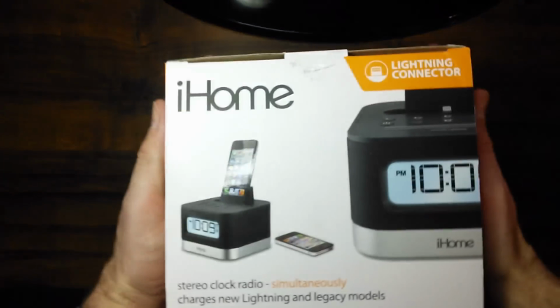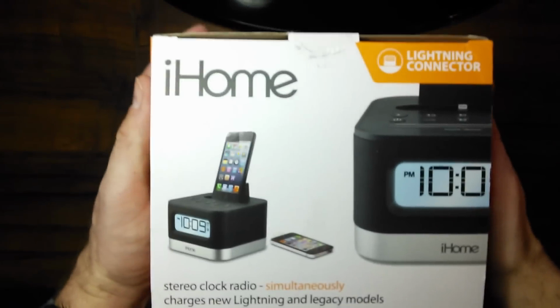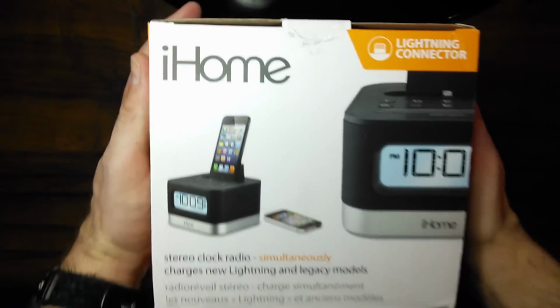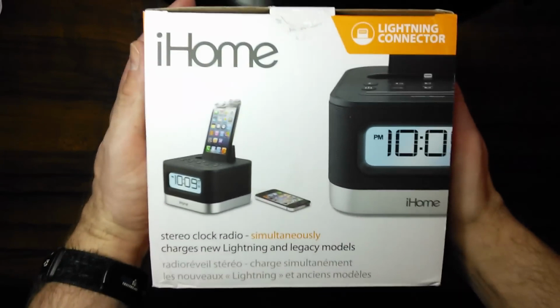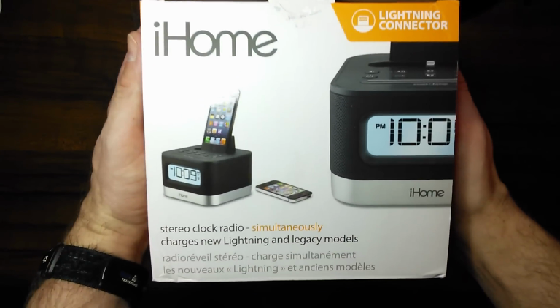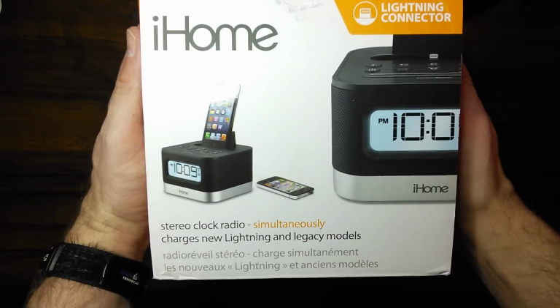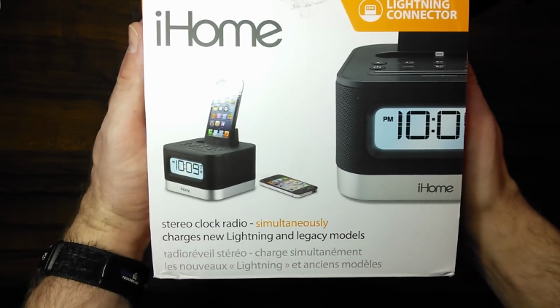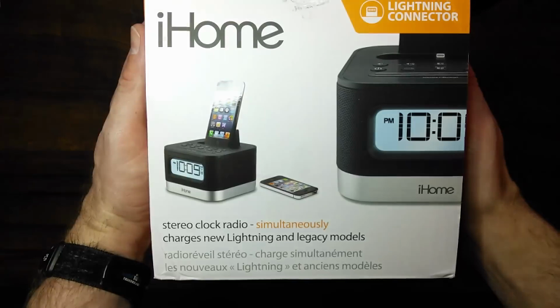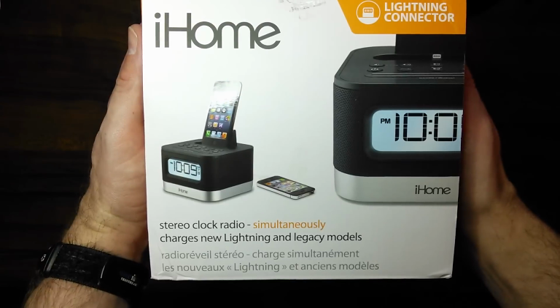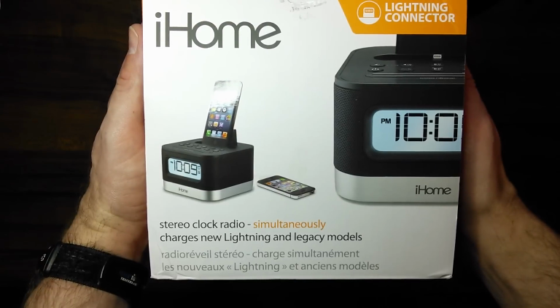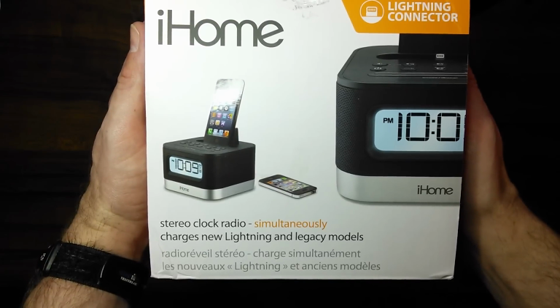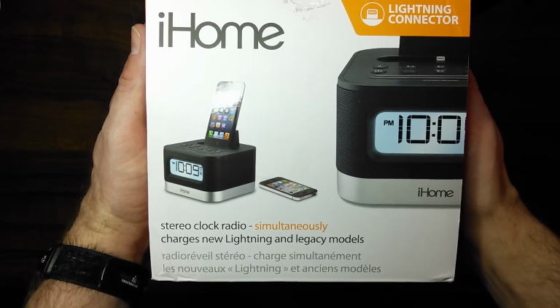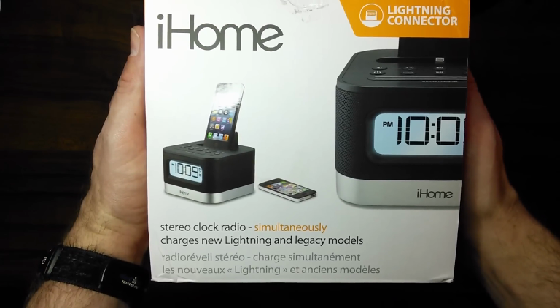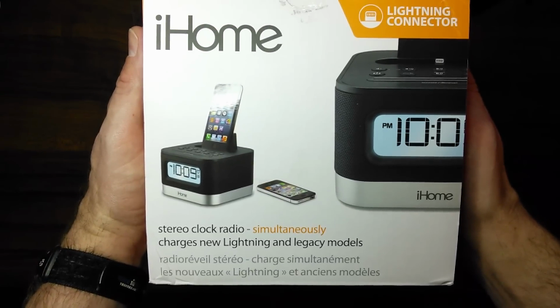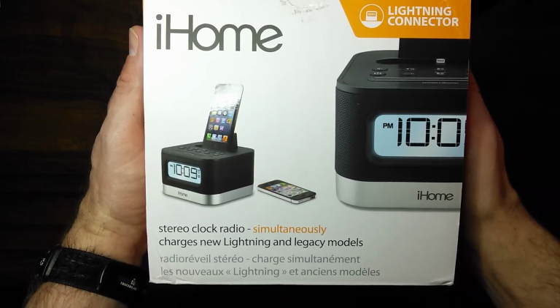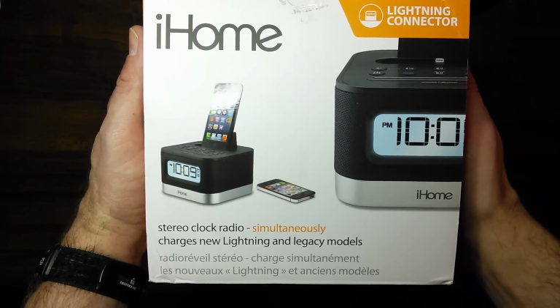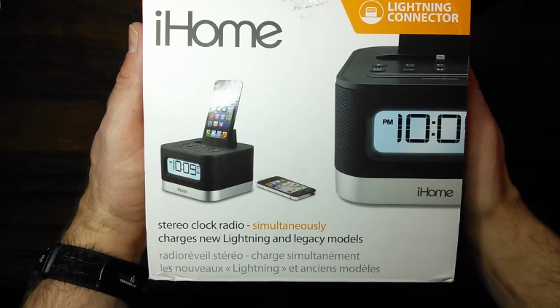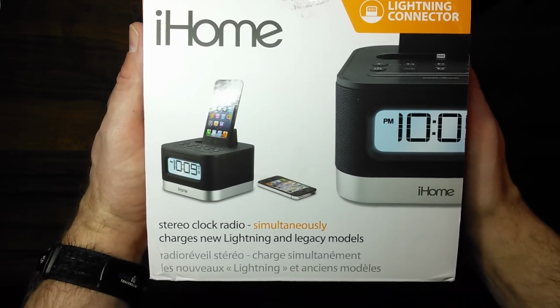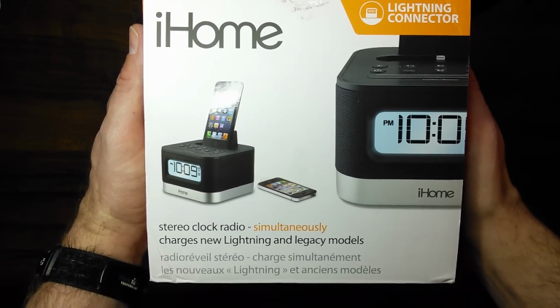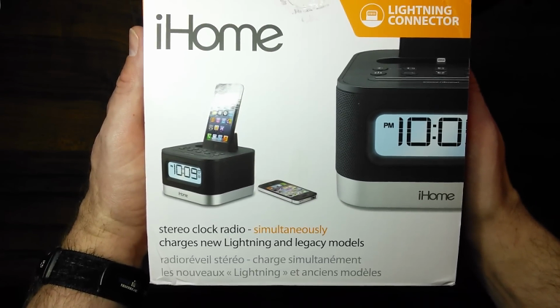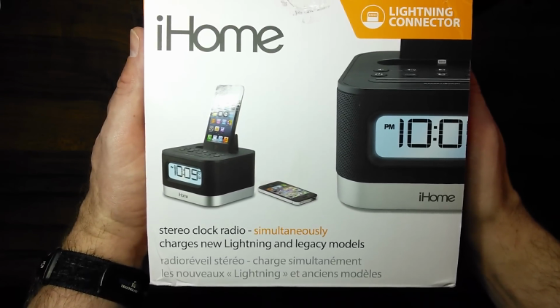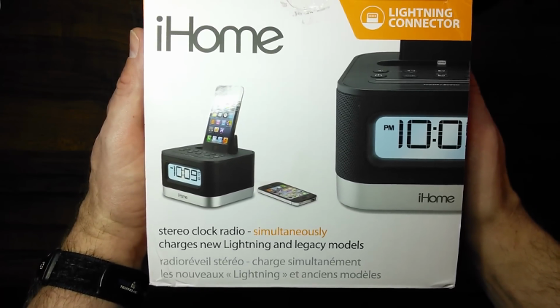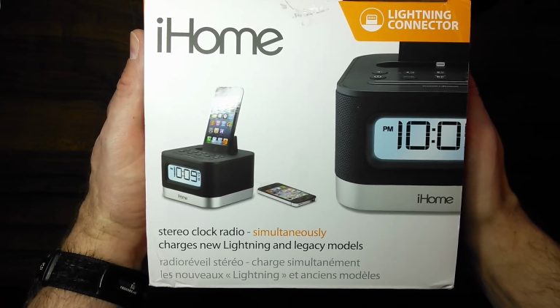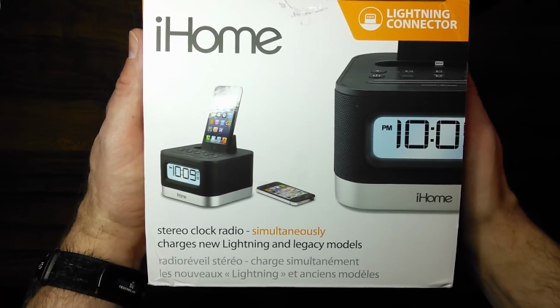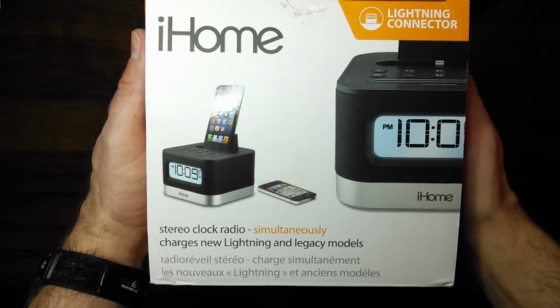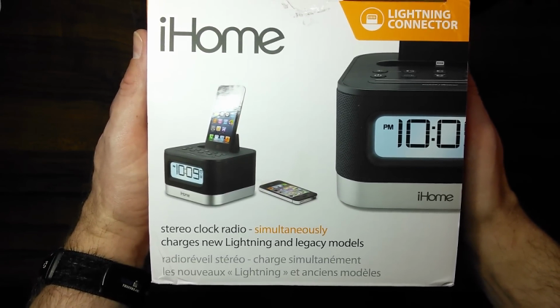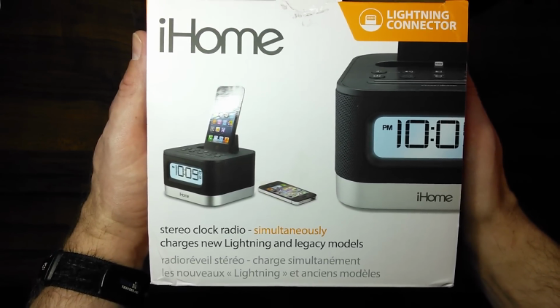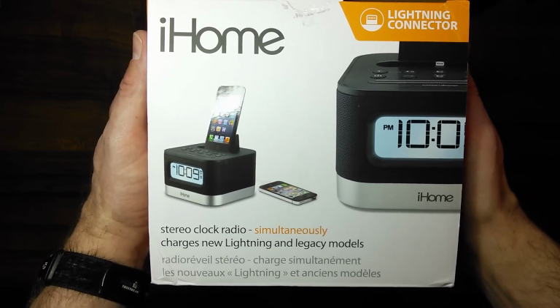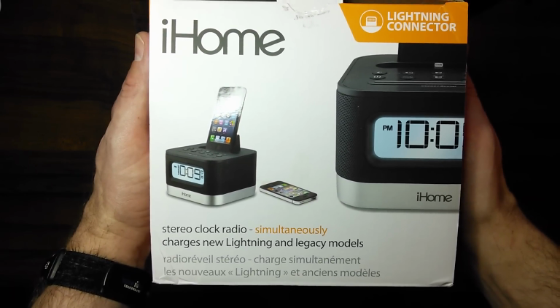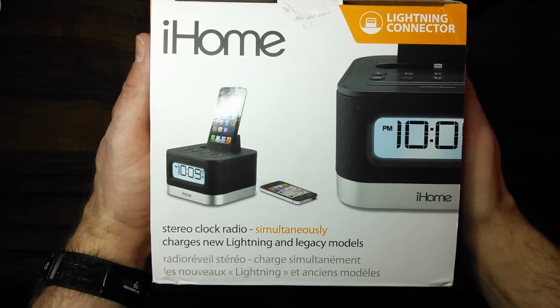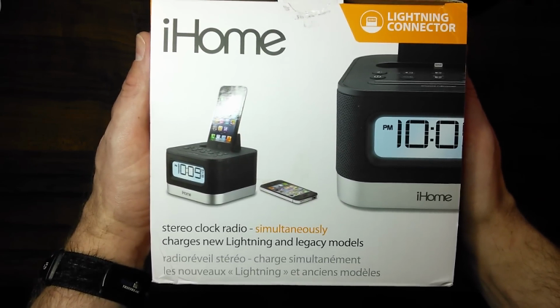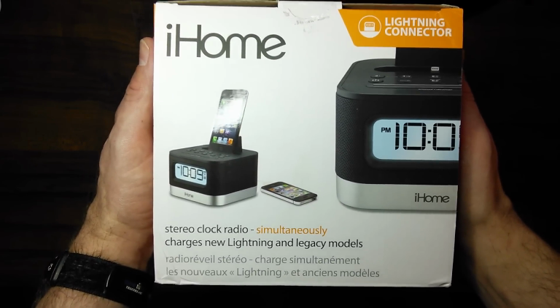And then you have the top. Stereo clock radio. Charges new Lightning and Legacy models.